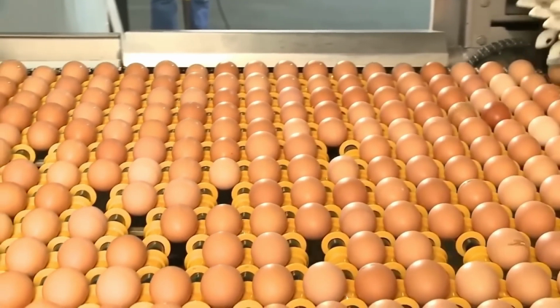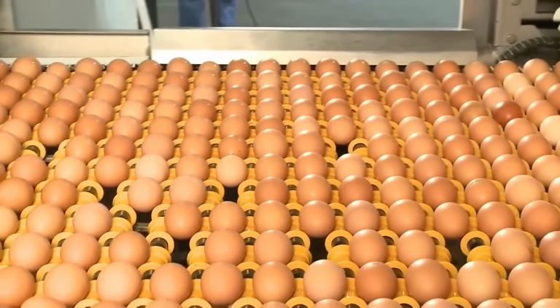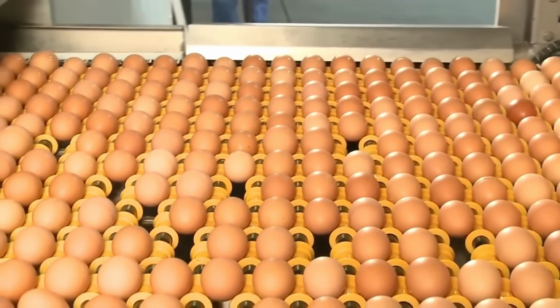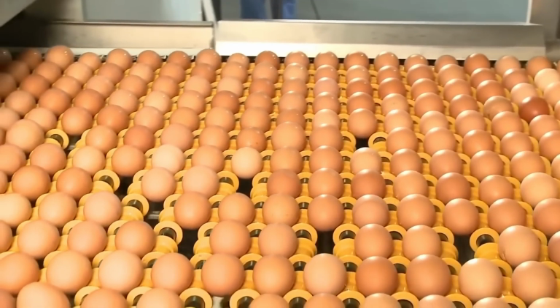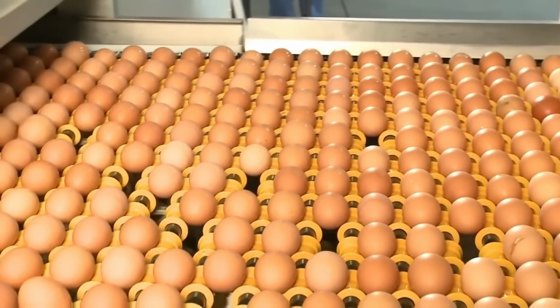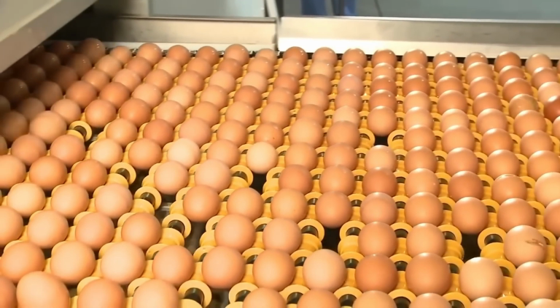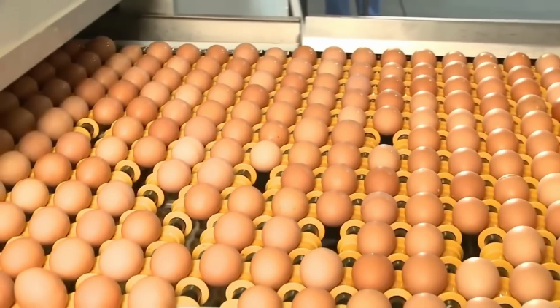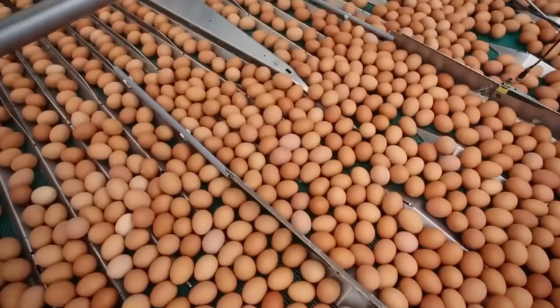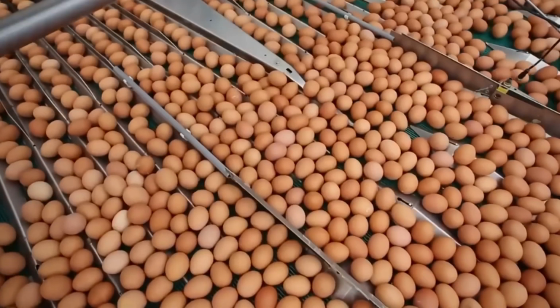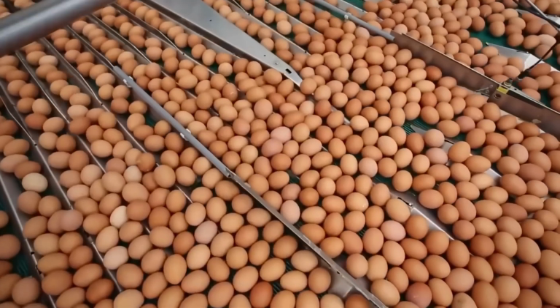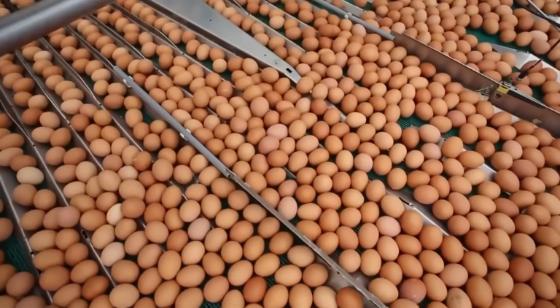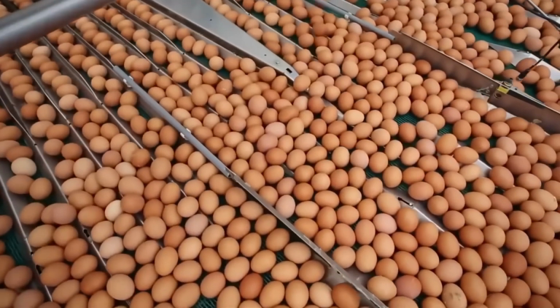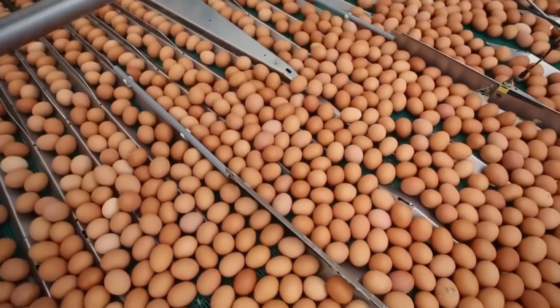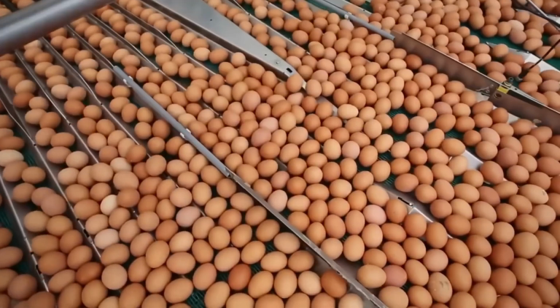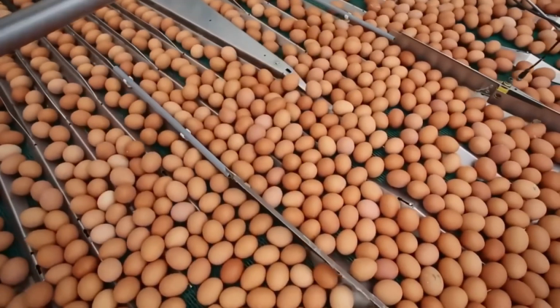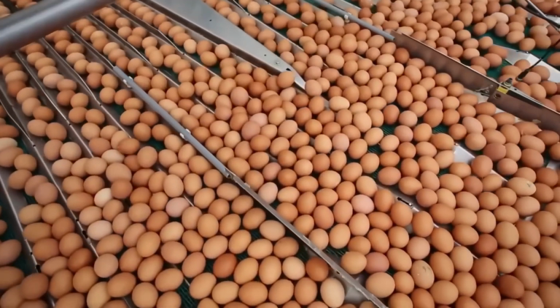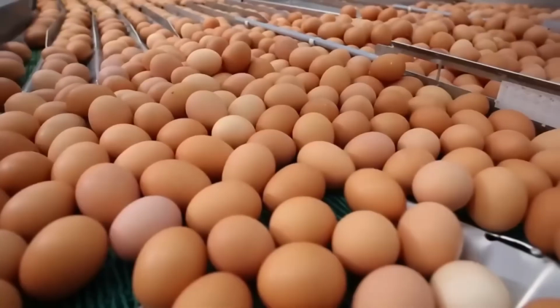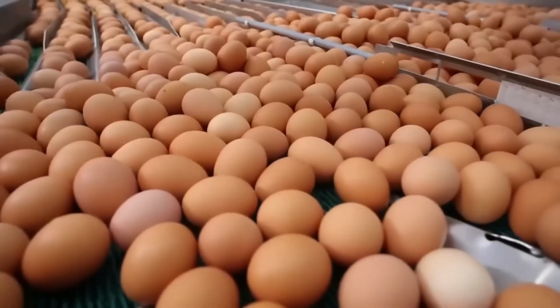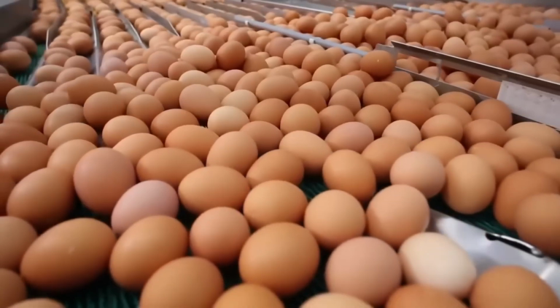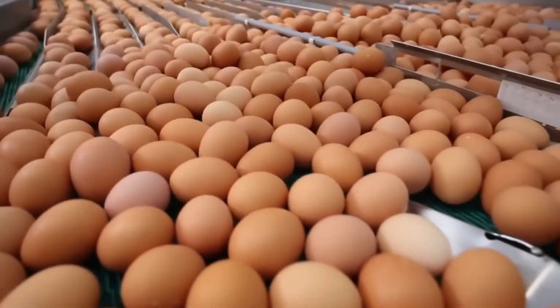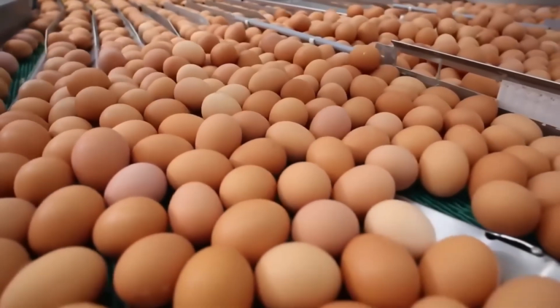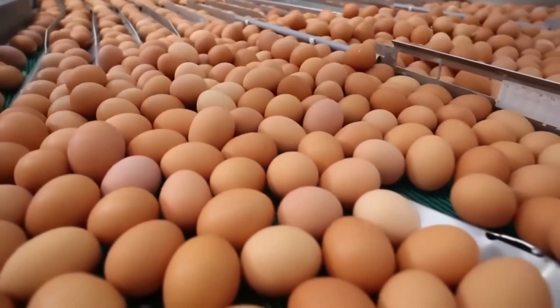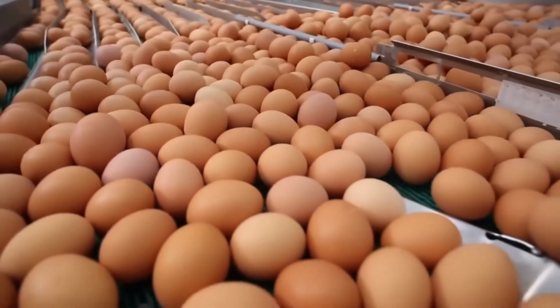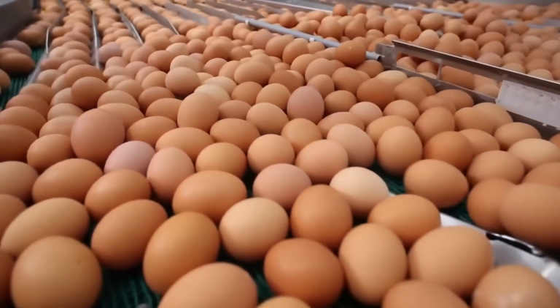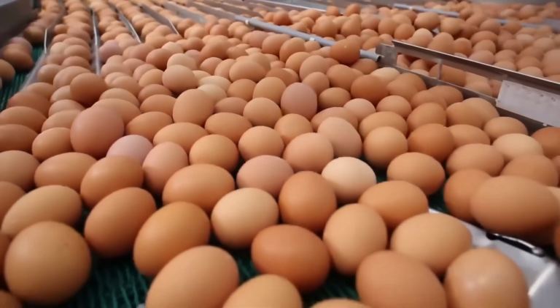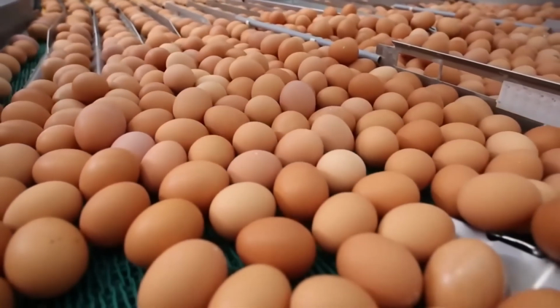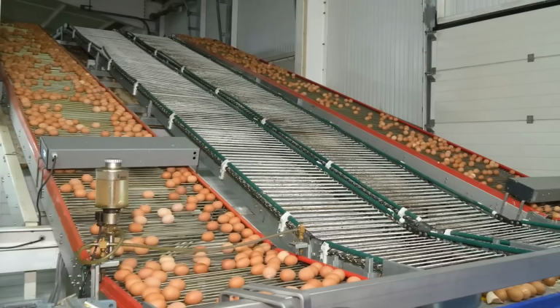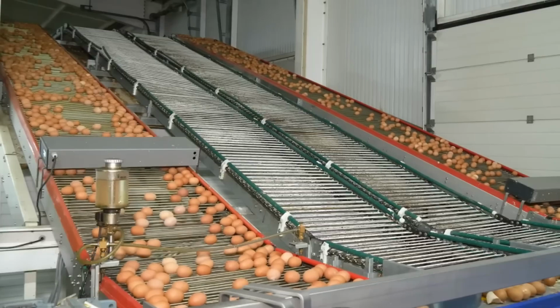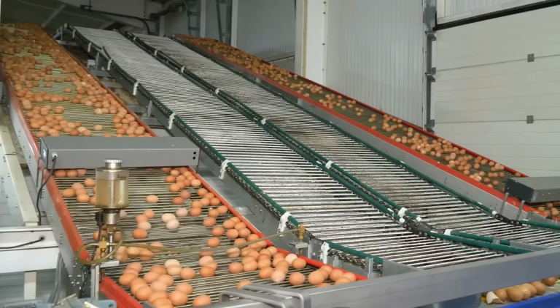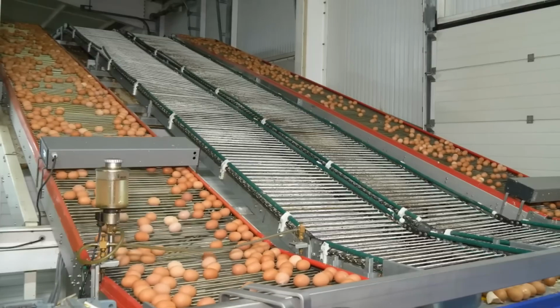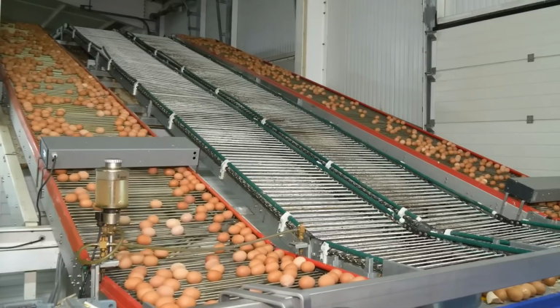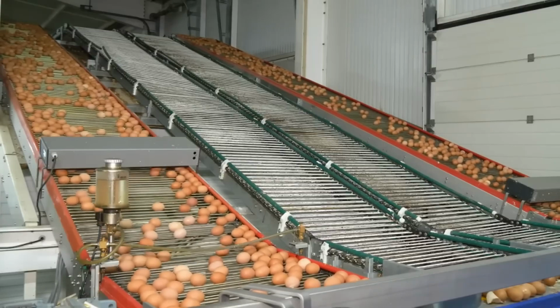Ever wondered how those eggs in your fridge got there? Eggs are collected, cleaned, inspected, and packaged daily to stay fresh.